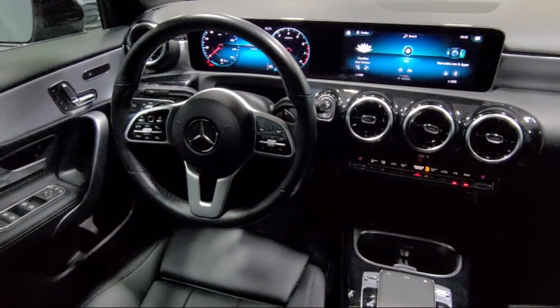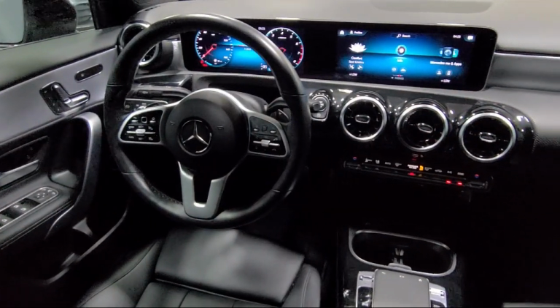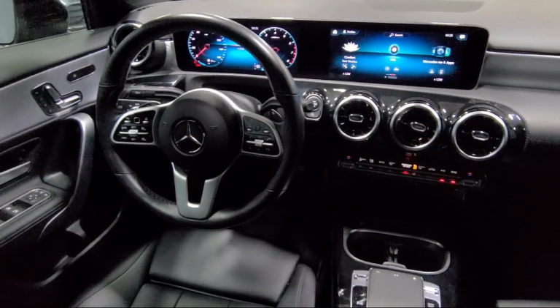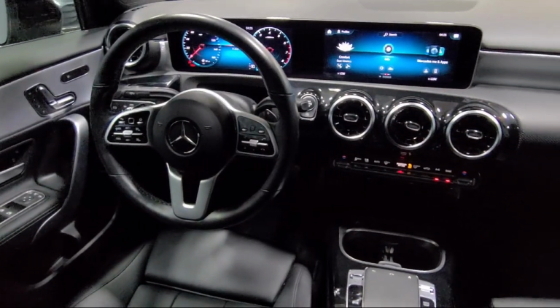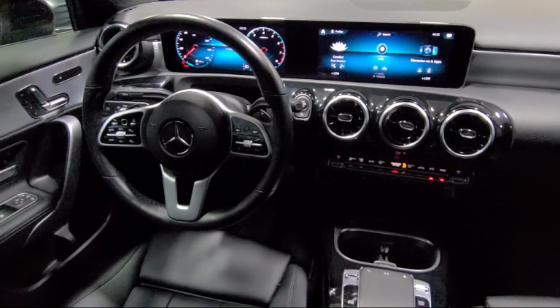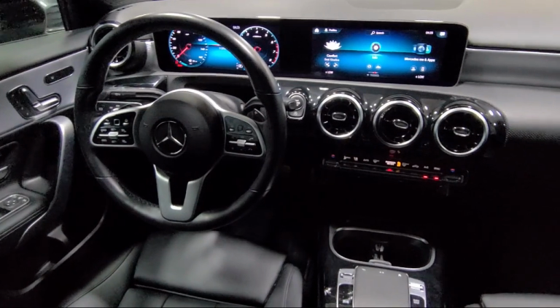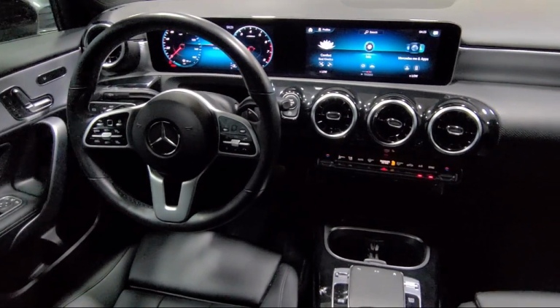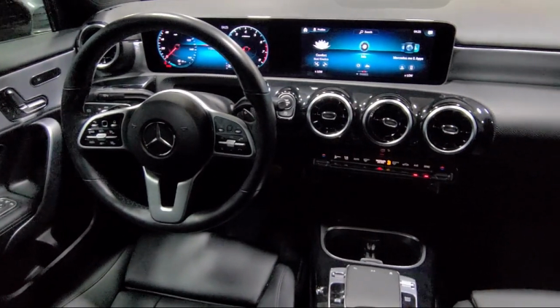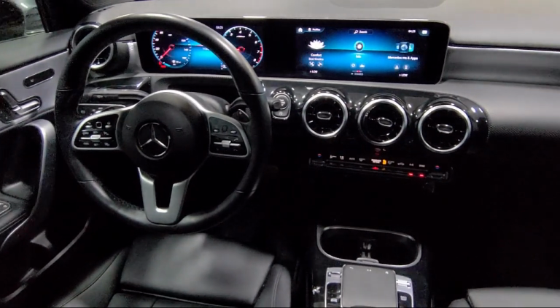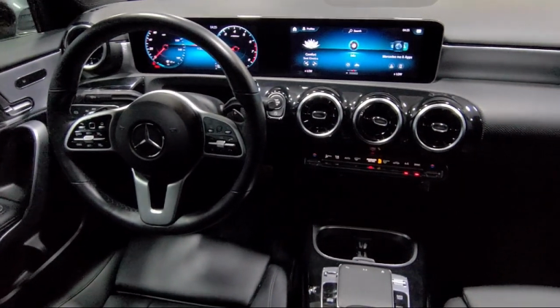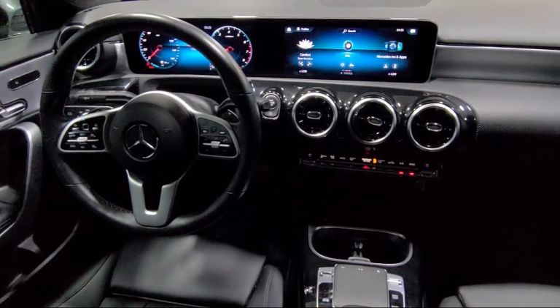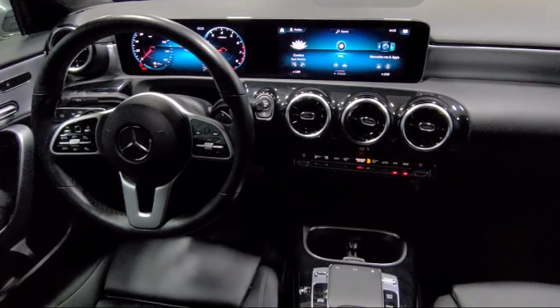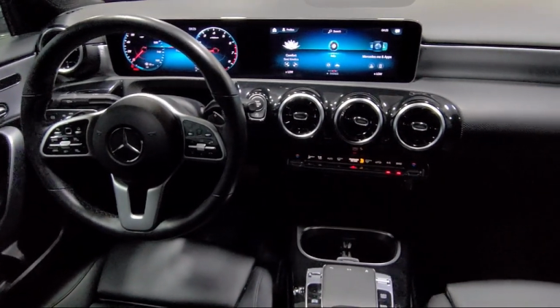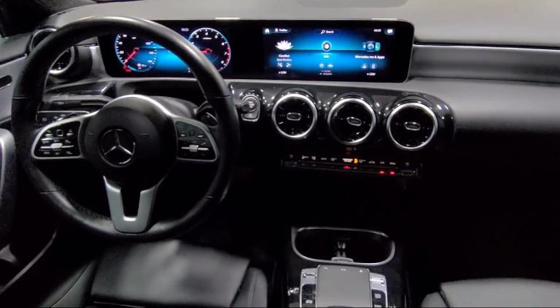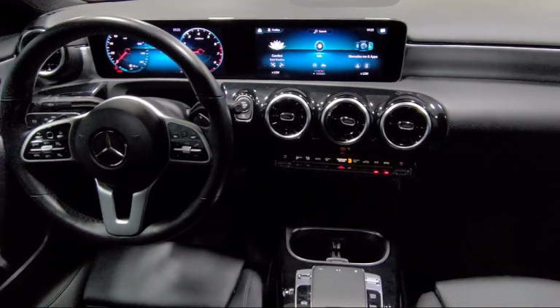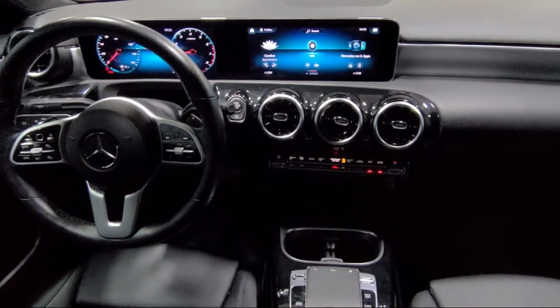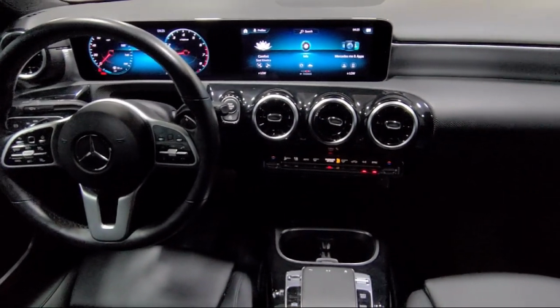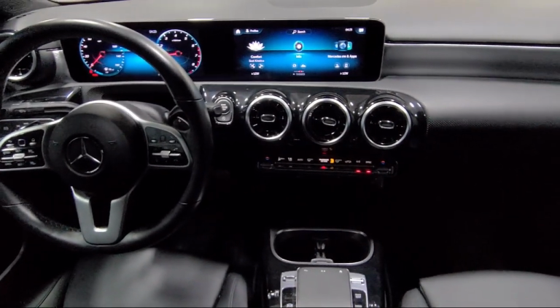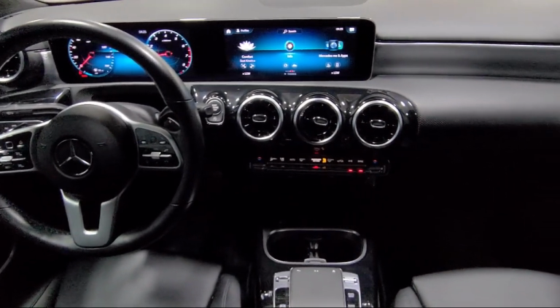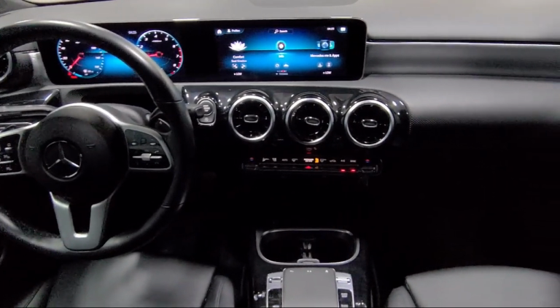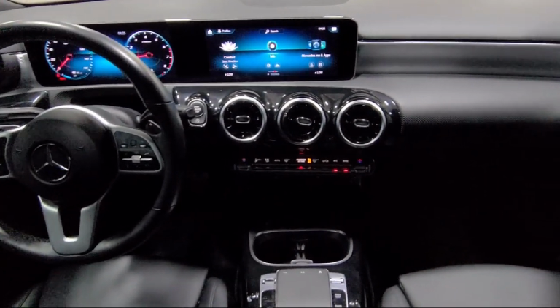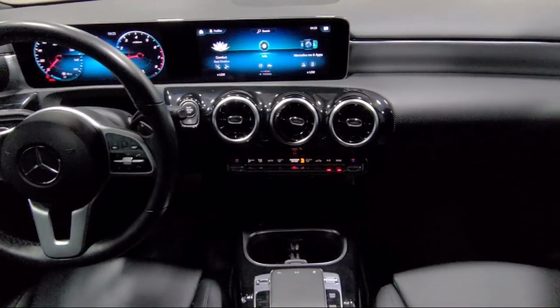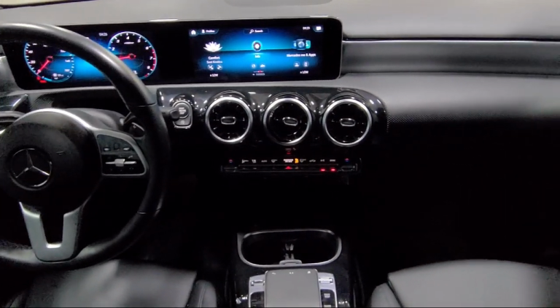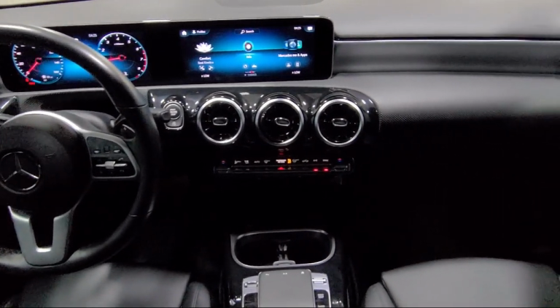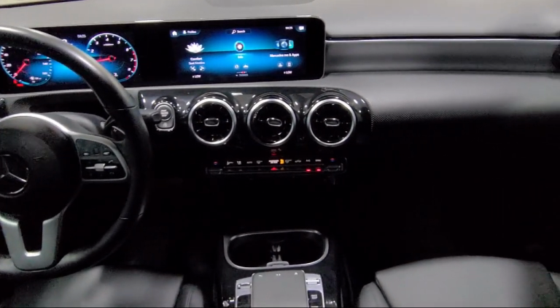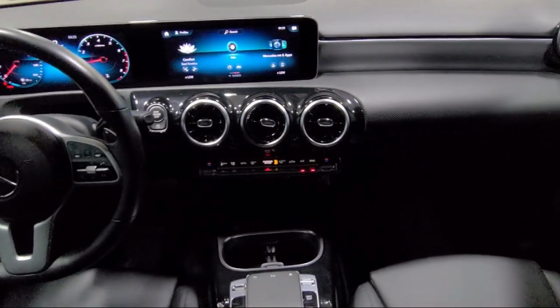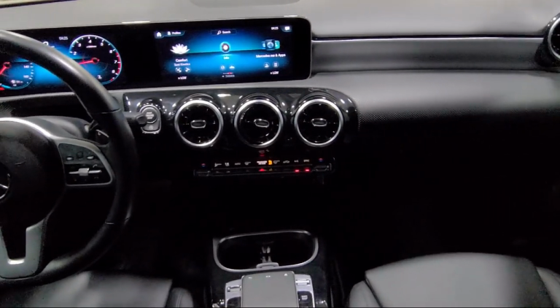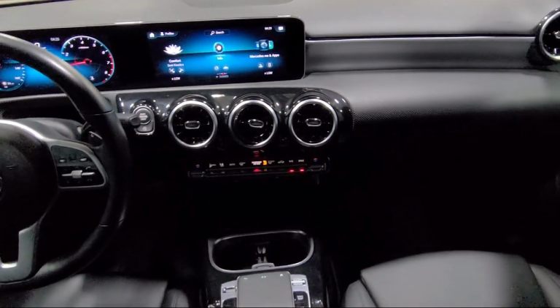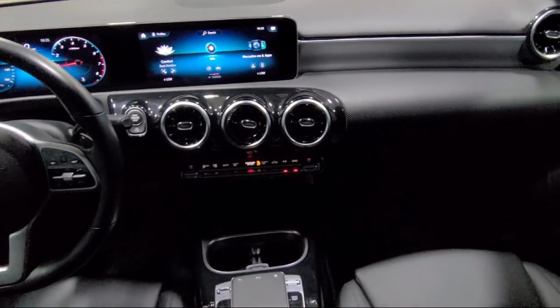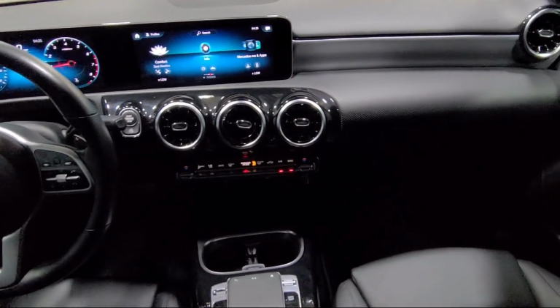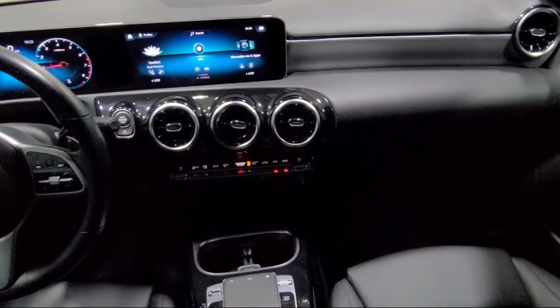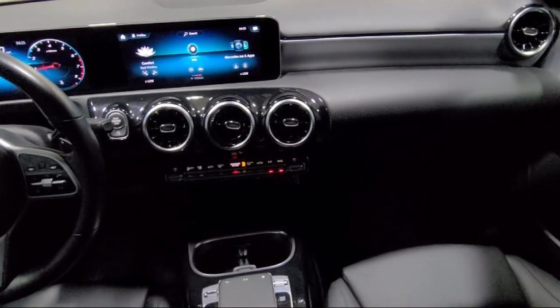Mercedes Me Connect Emergency Communication System, and has less than 15,000 miles on the odometer.